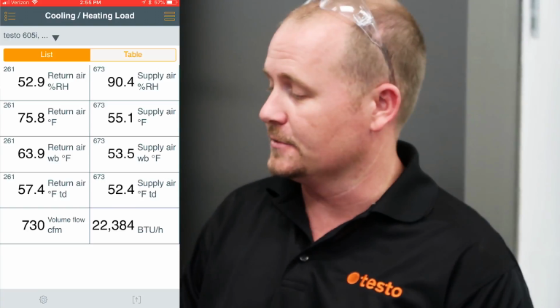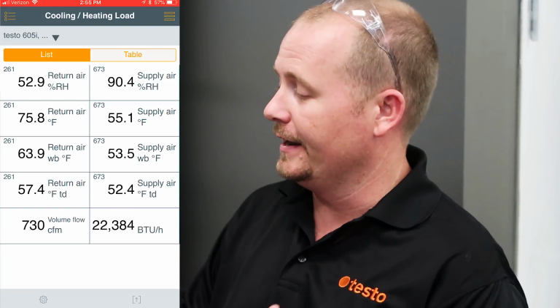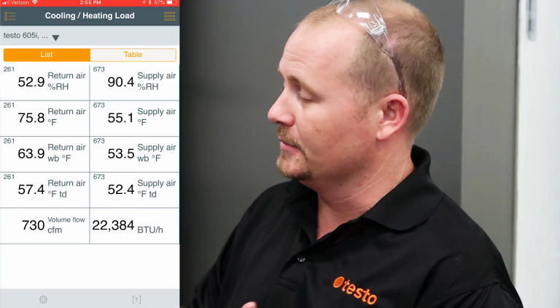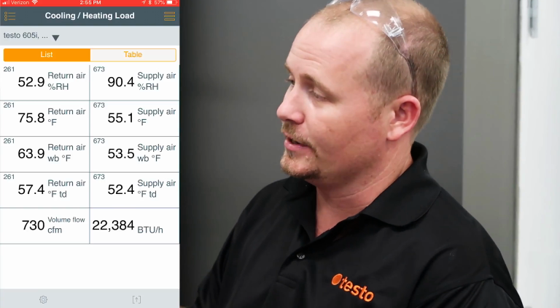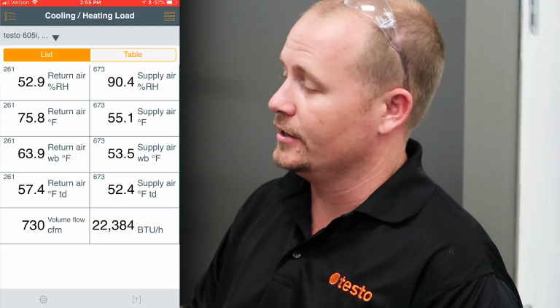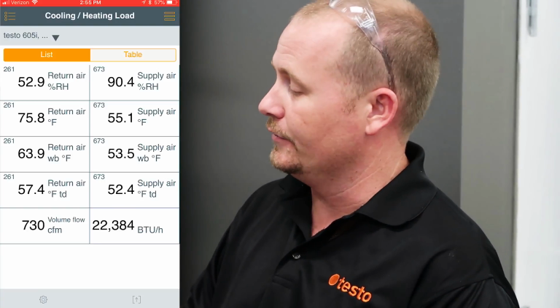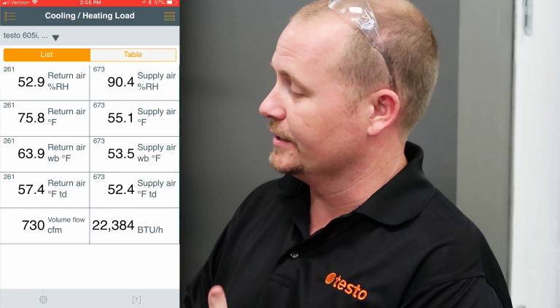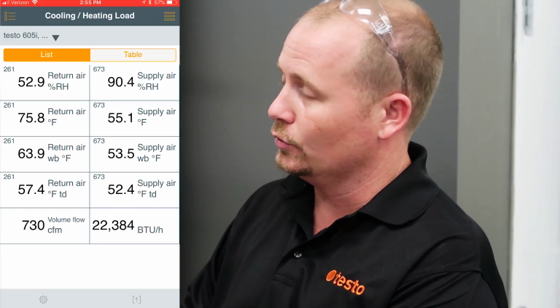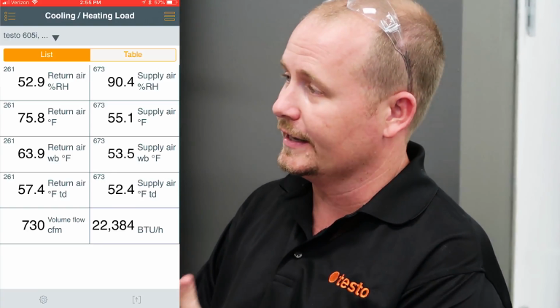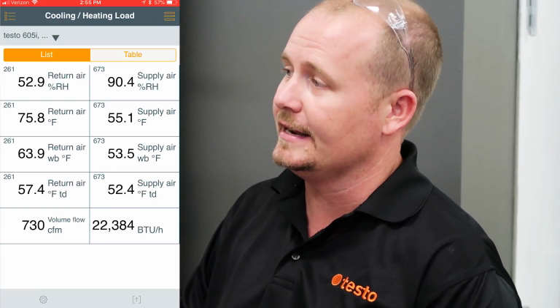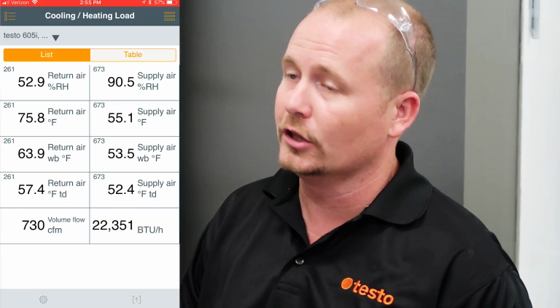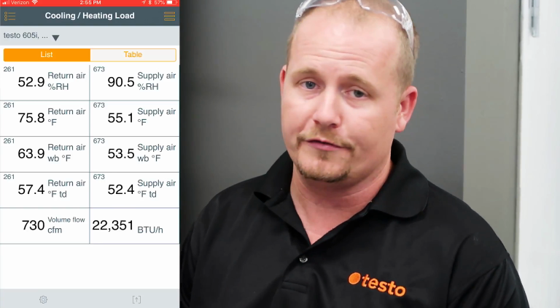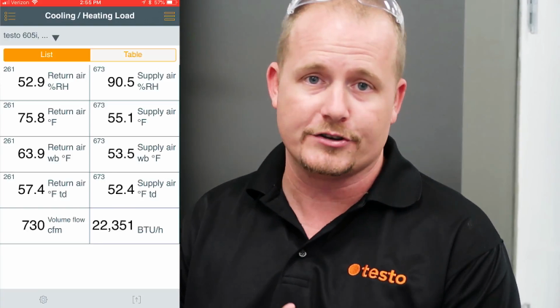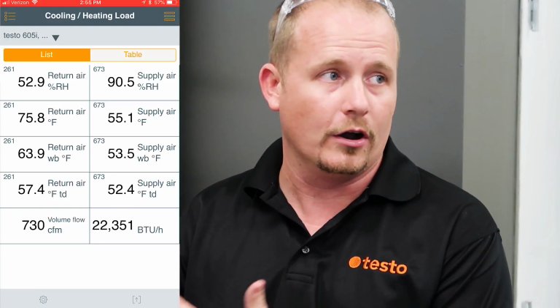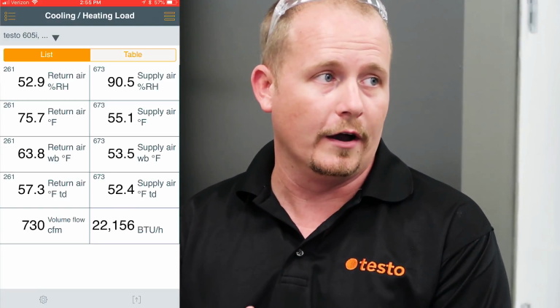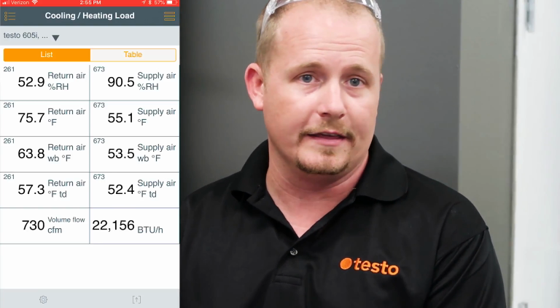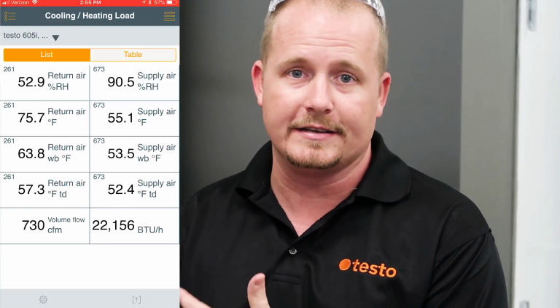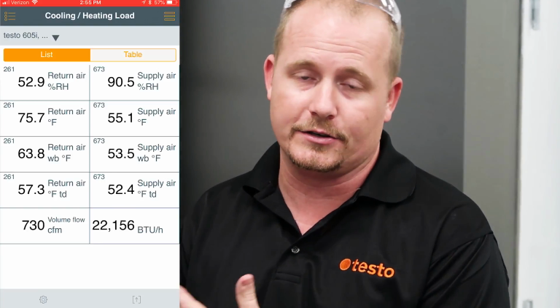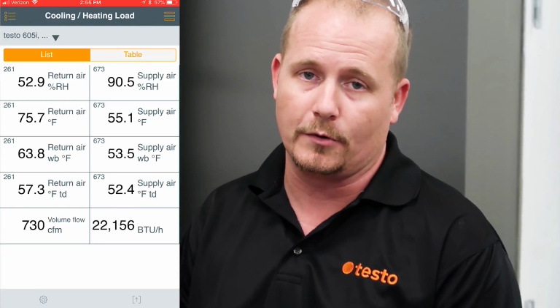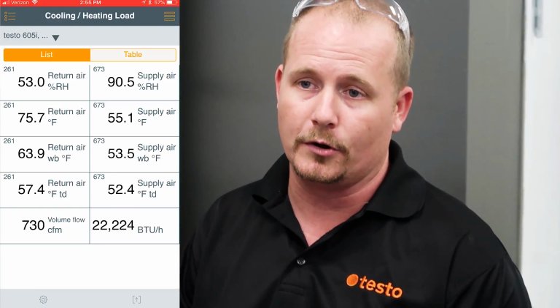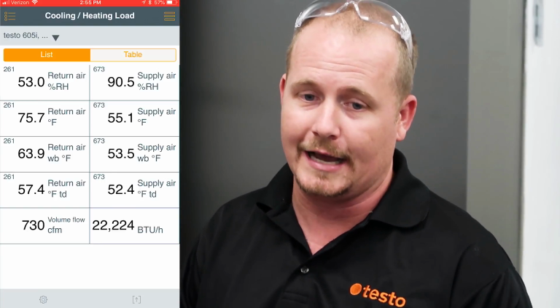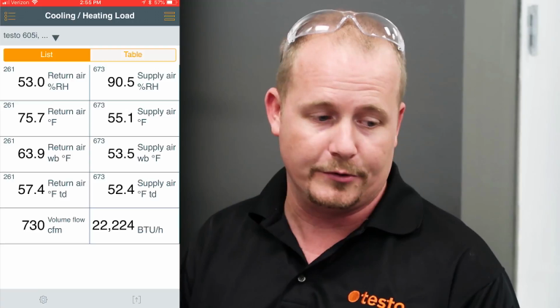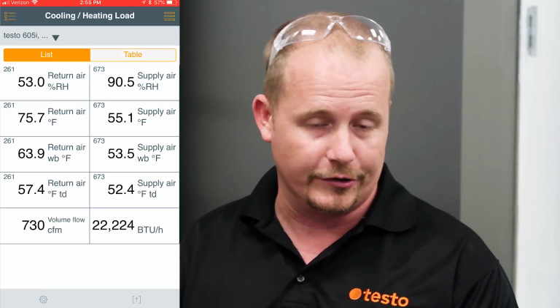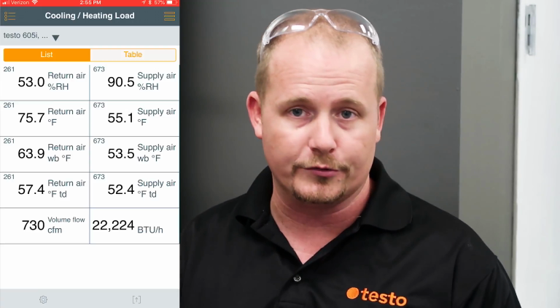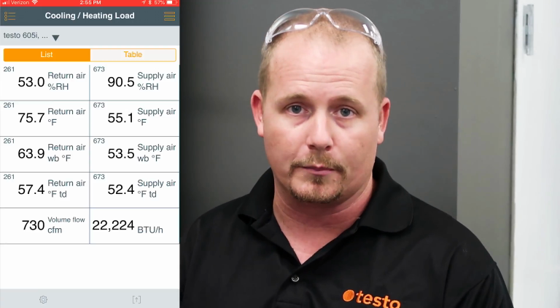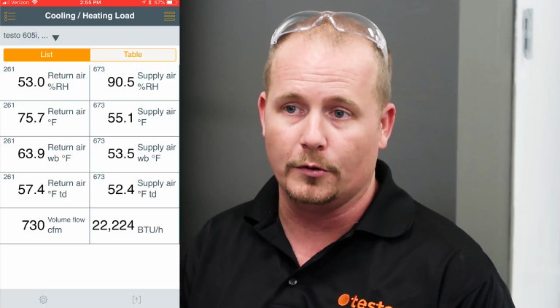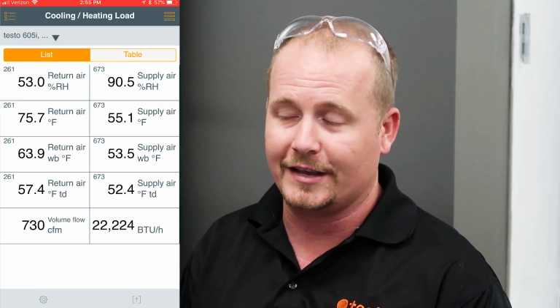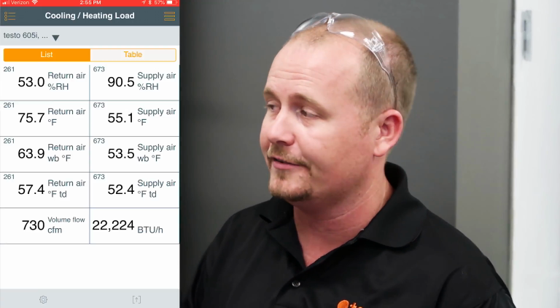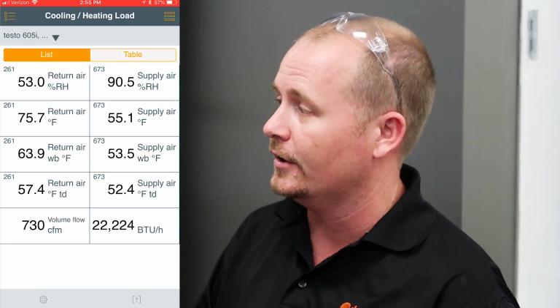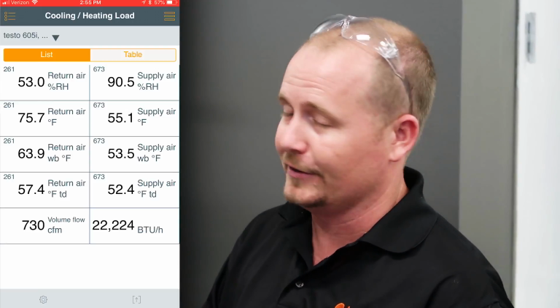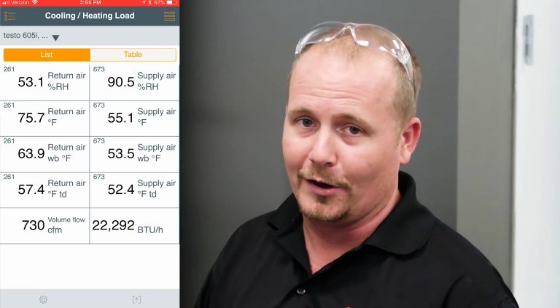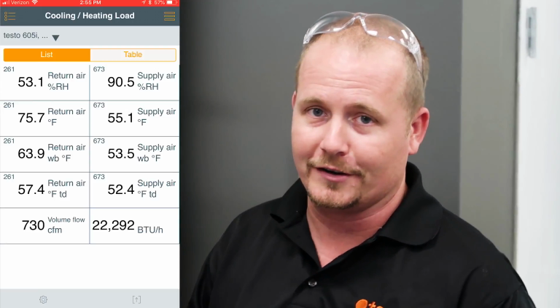This has been a demonstration of using the cooling and heating load feature on the Testo Smart Probes app using the new smart probes case. Thanks for watching.